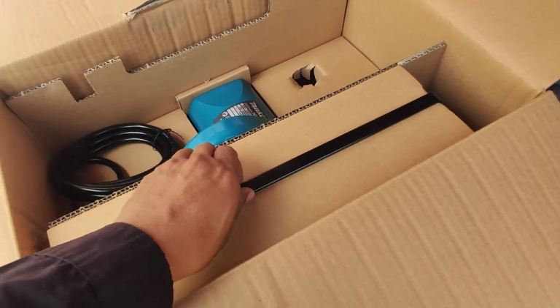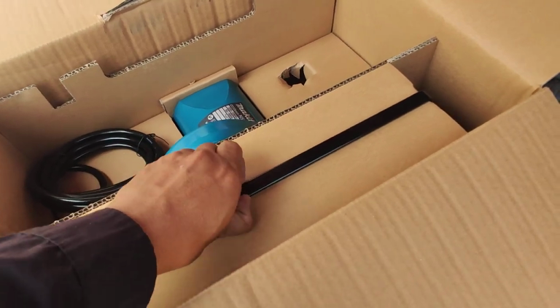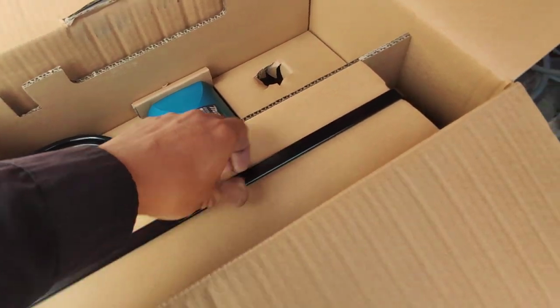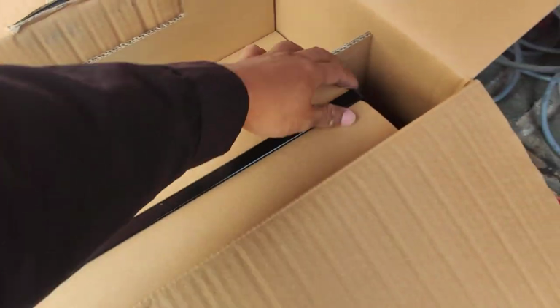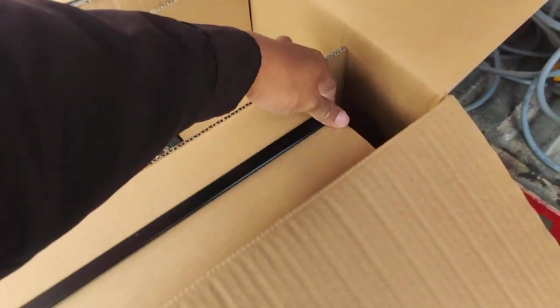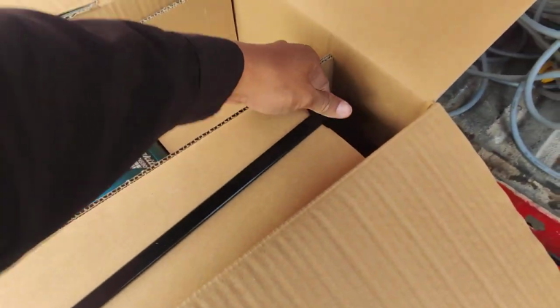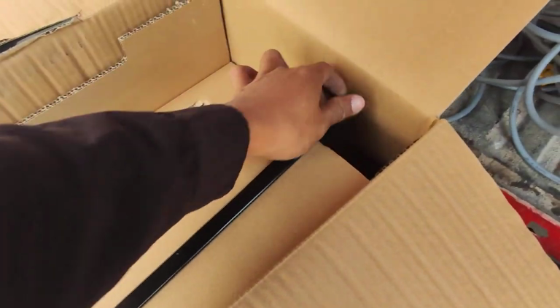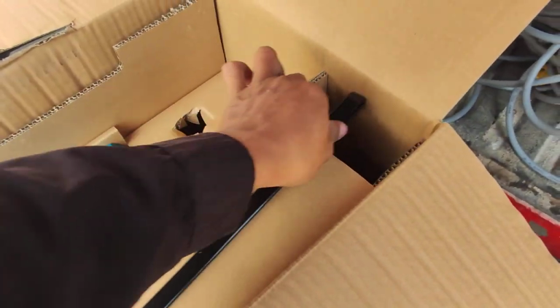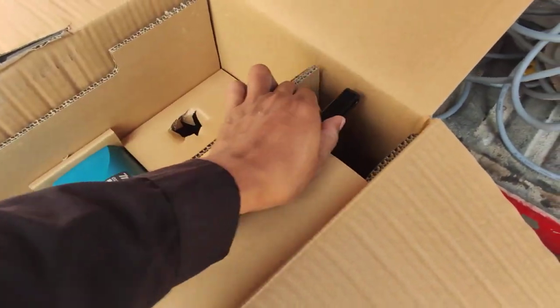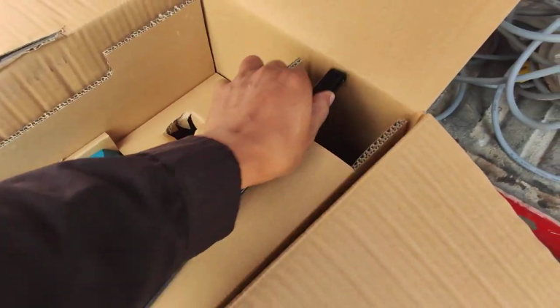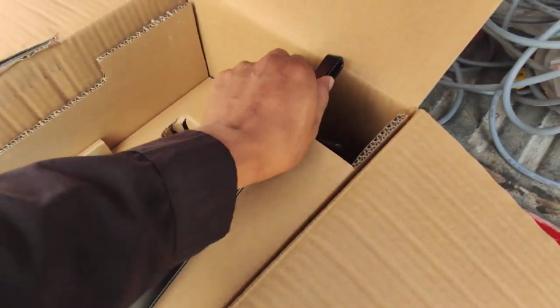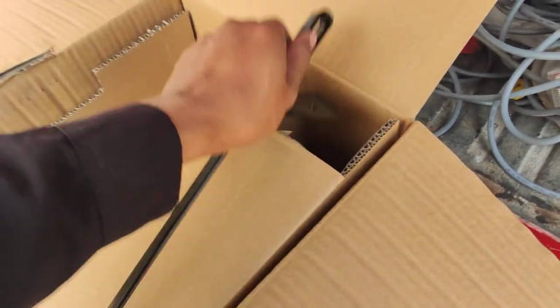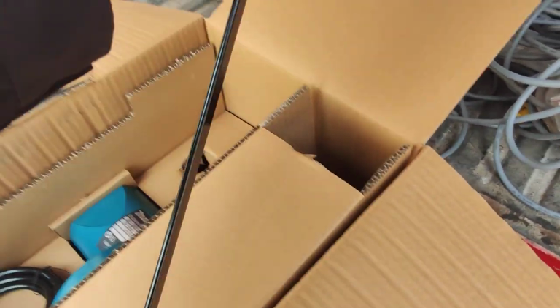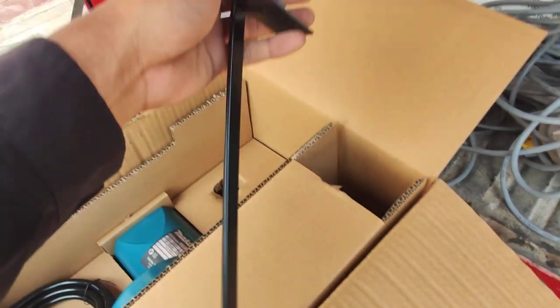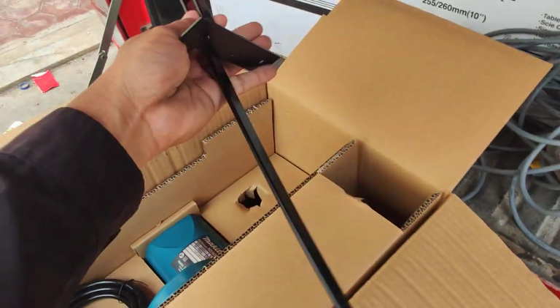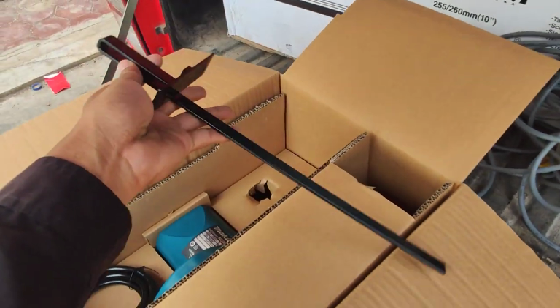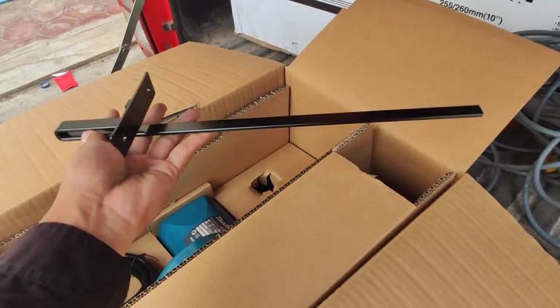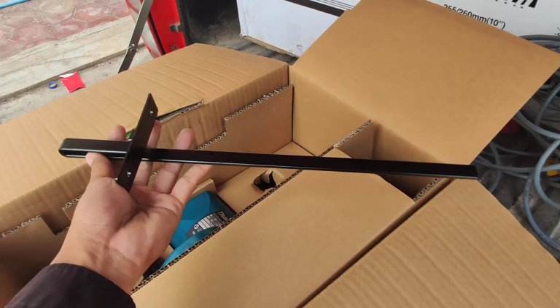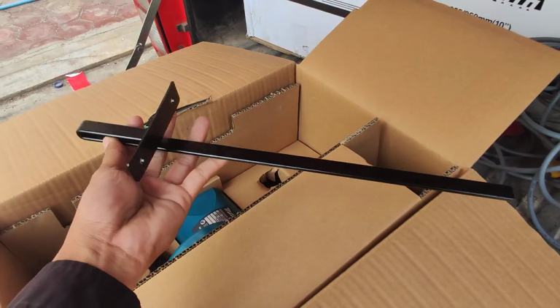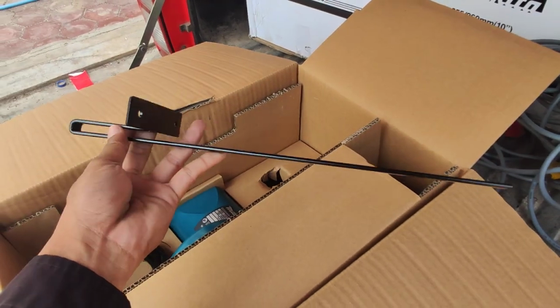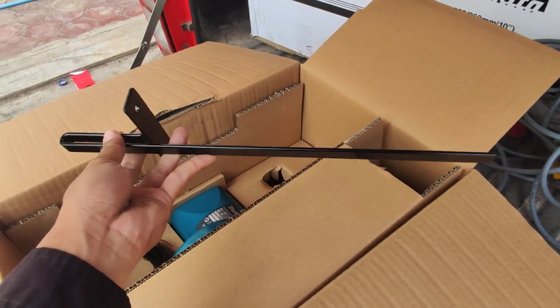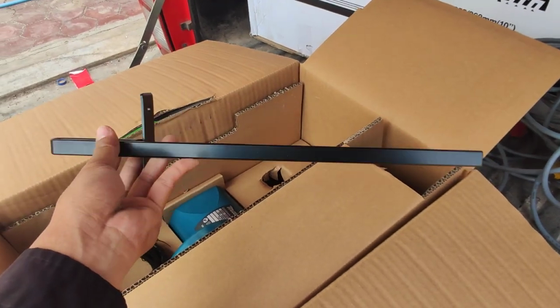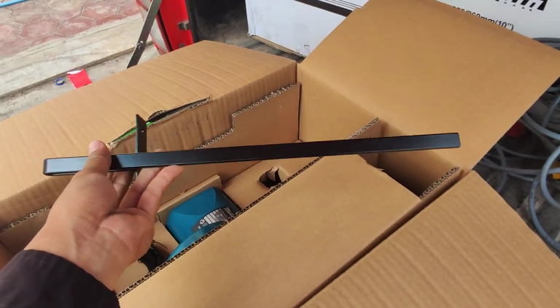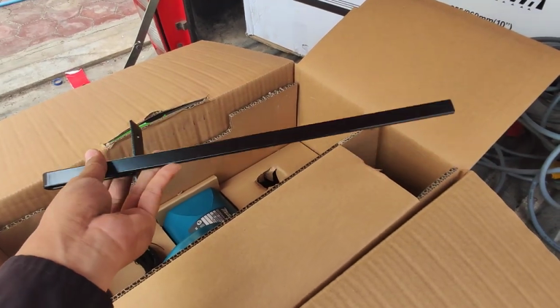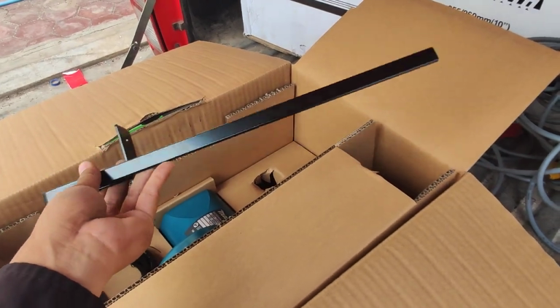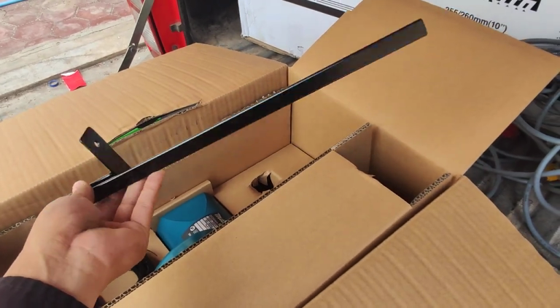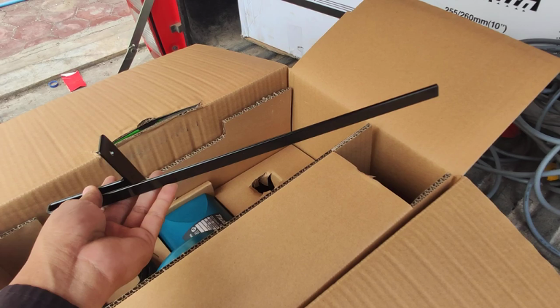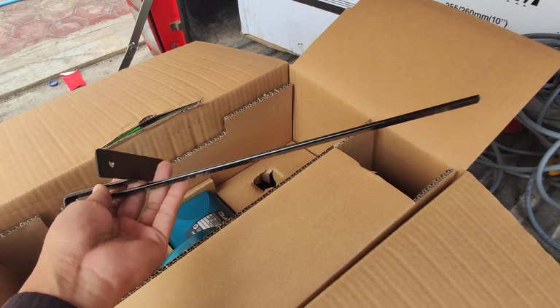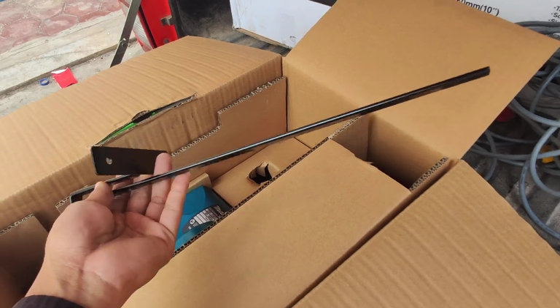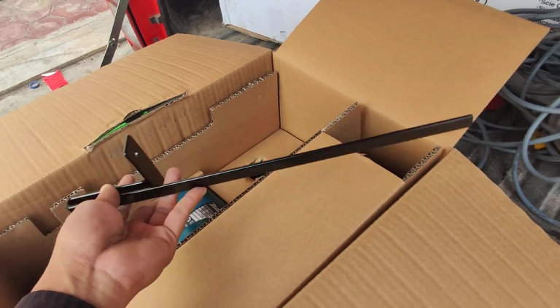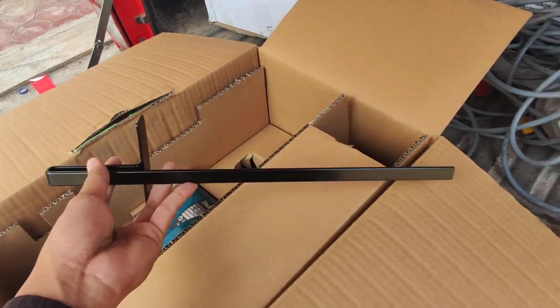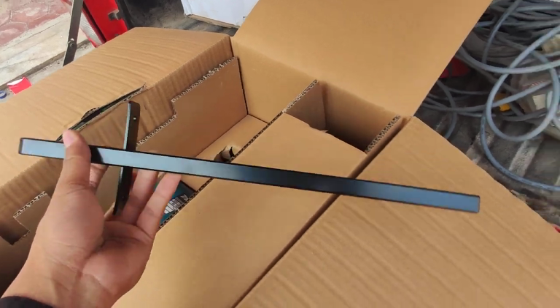And this is the gear. And this is the ruler.